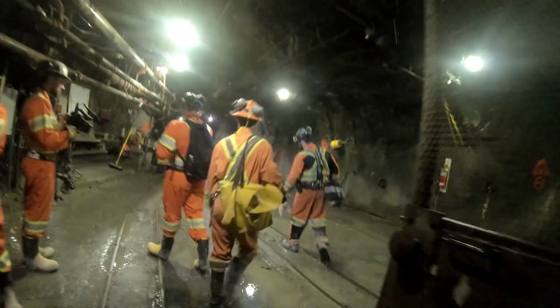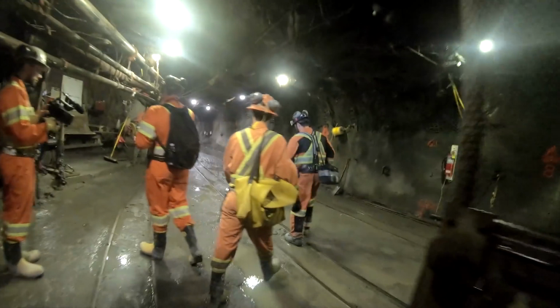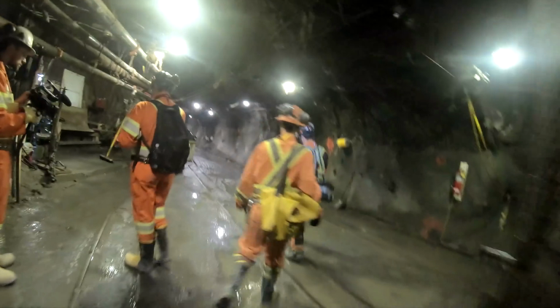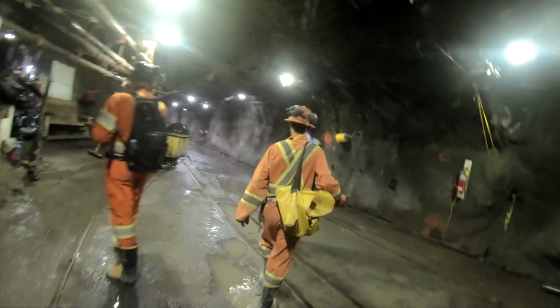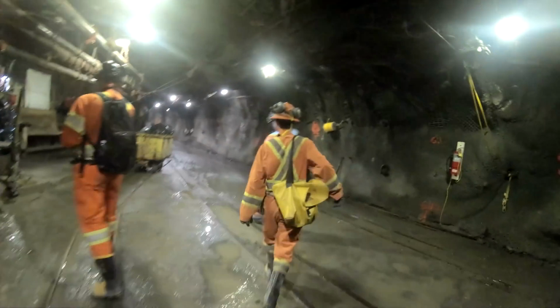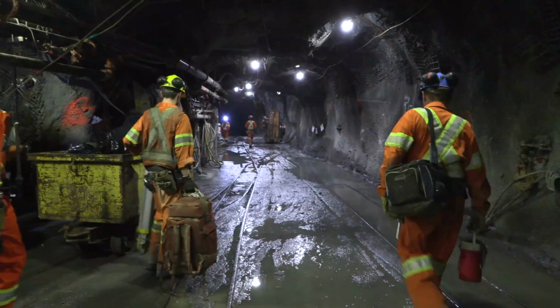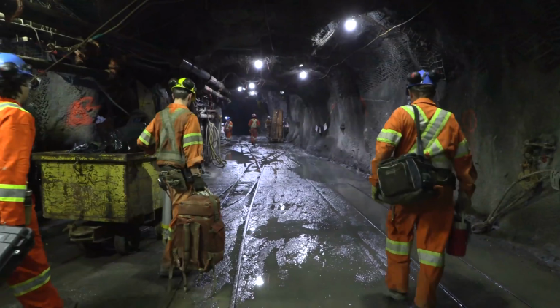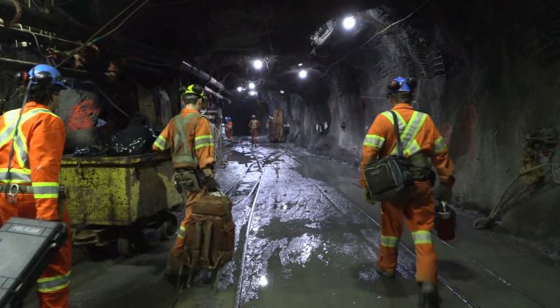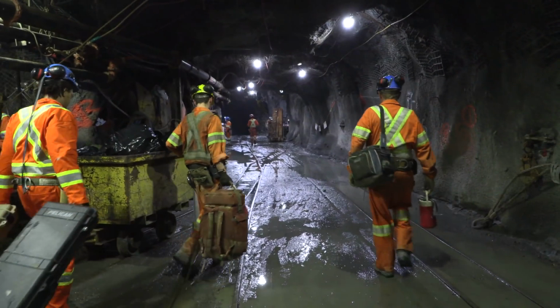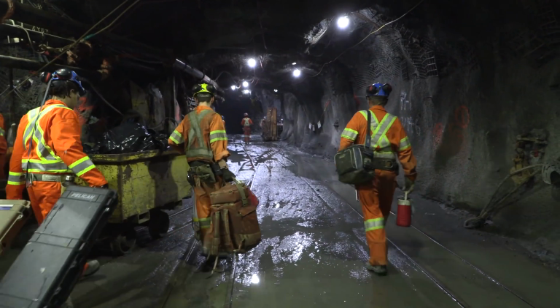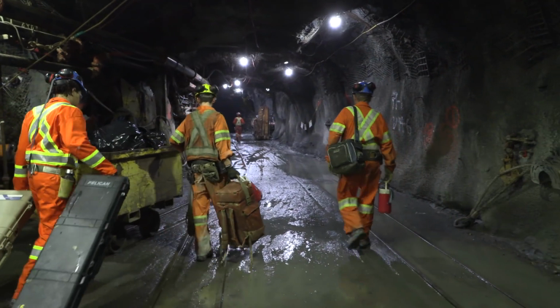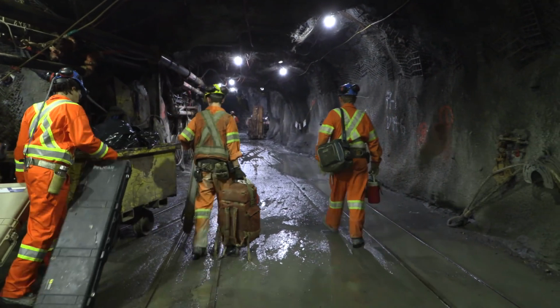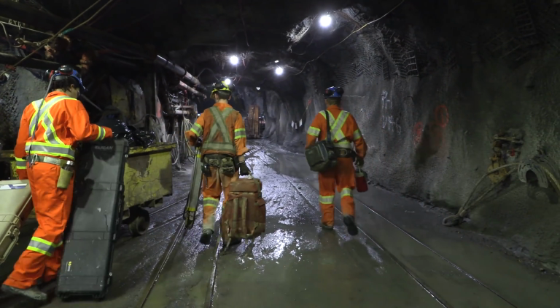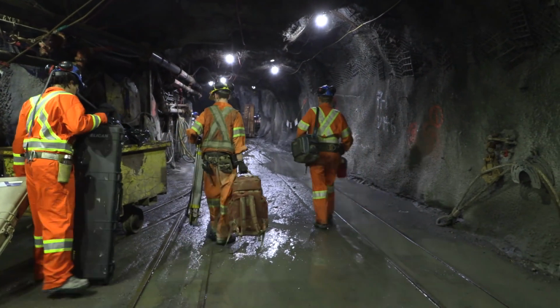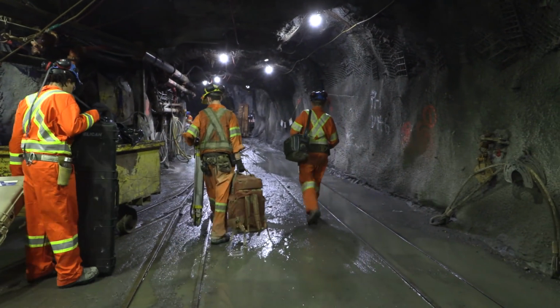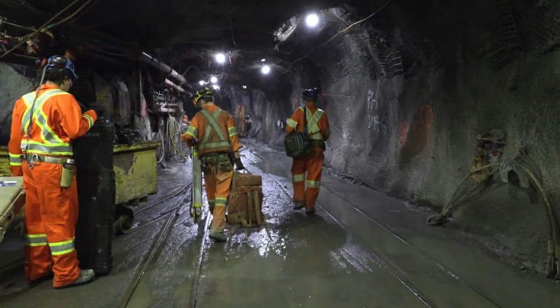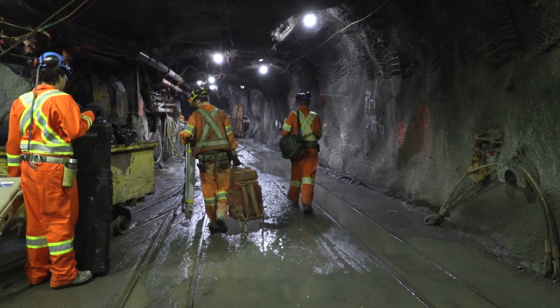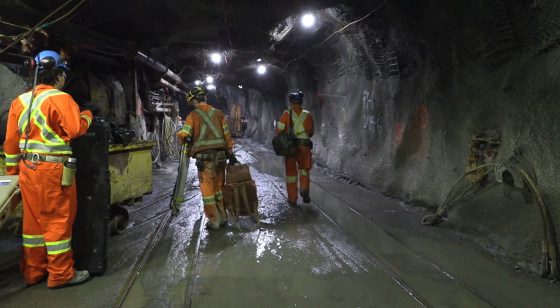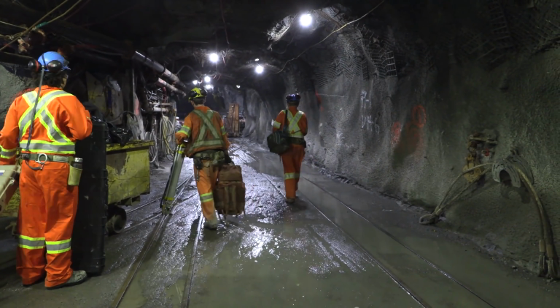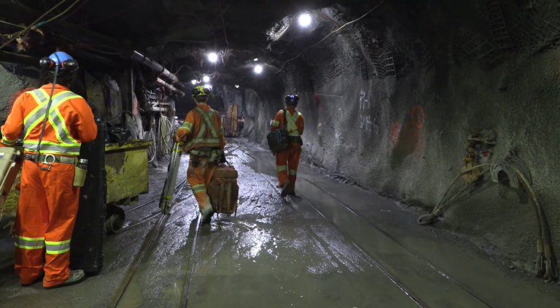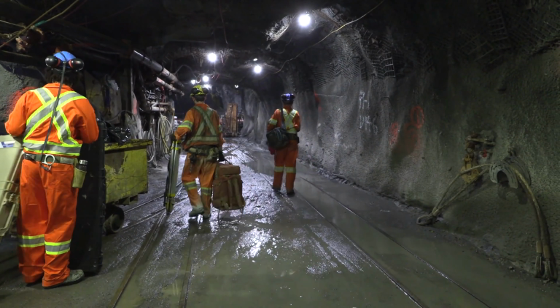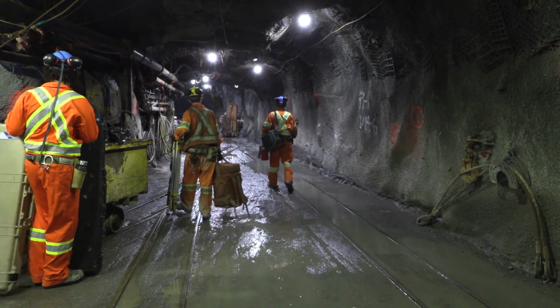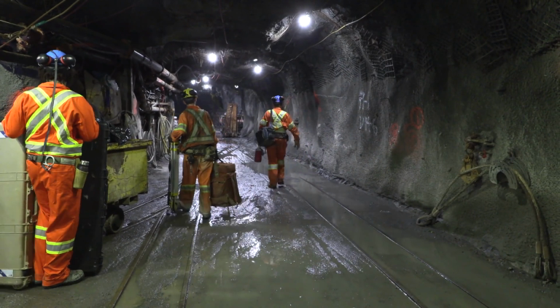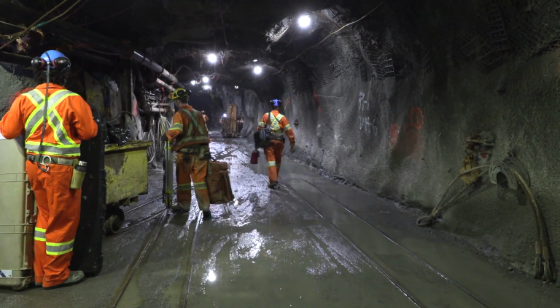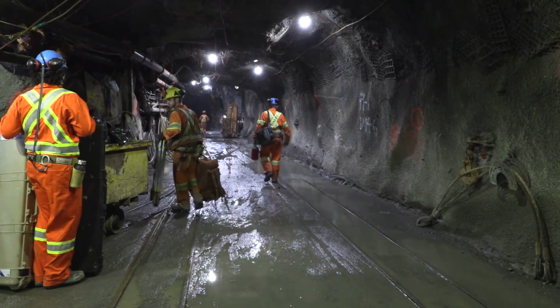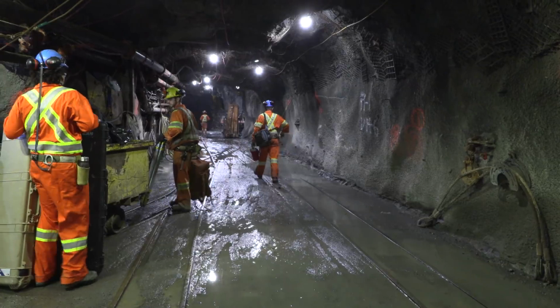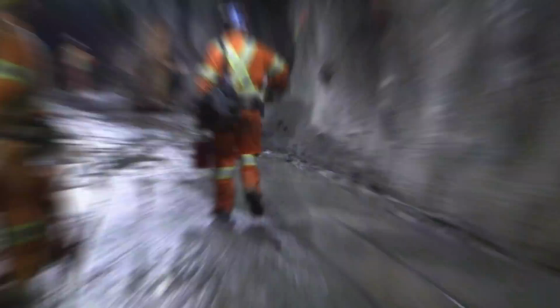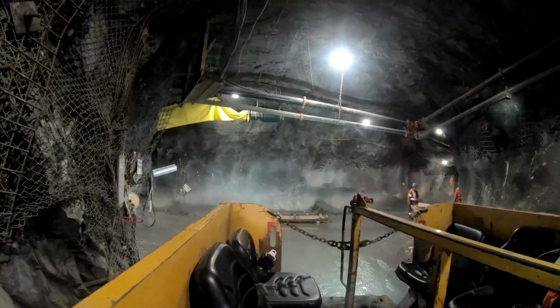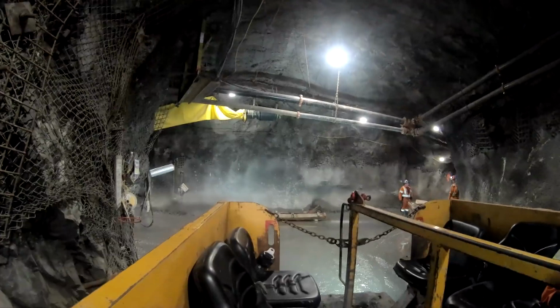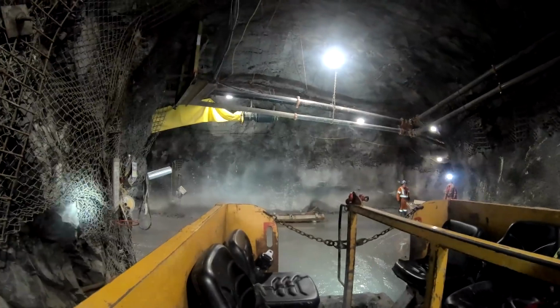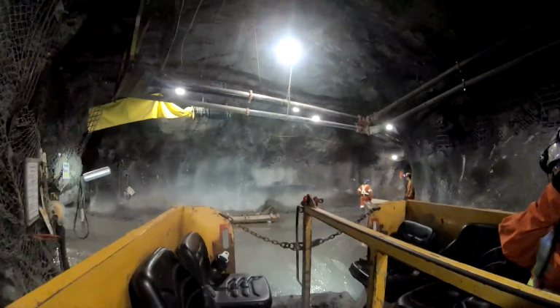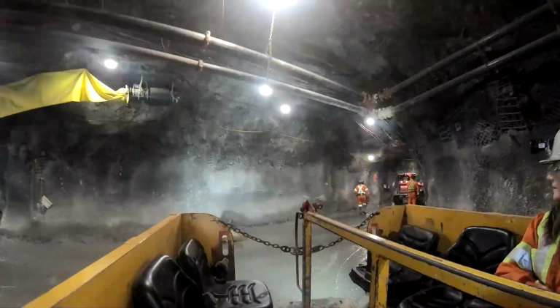Miners descend more than 4,500 feet underground. When they arrive, they are taken through the drifts, which are like large tunnels, to their work sites.